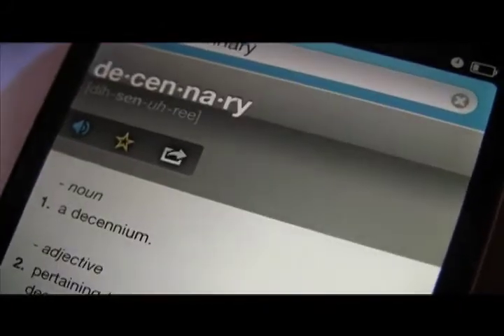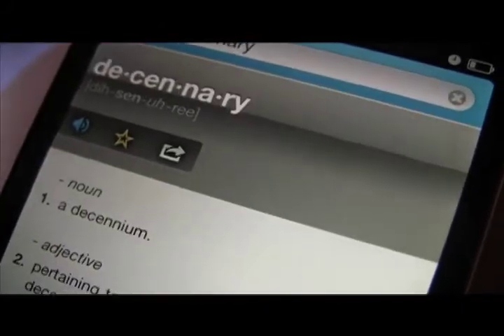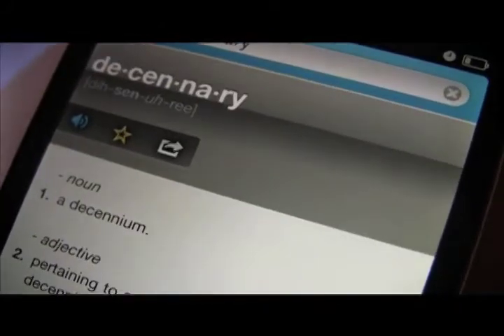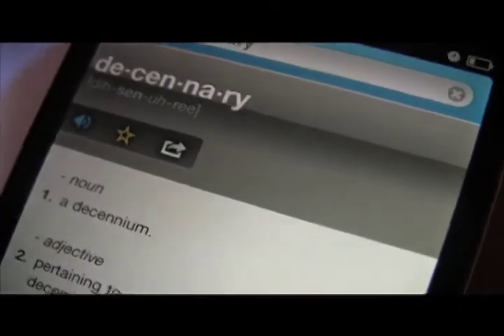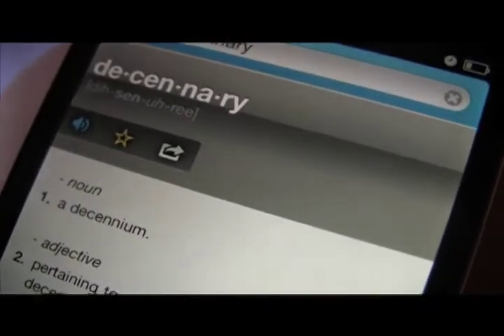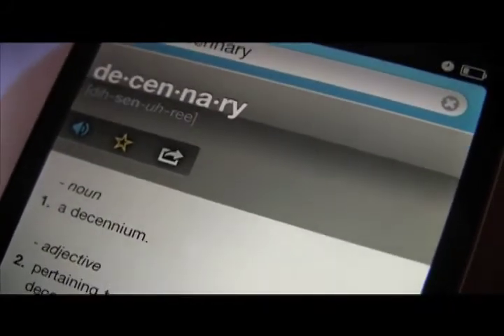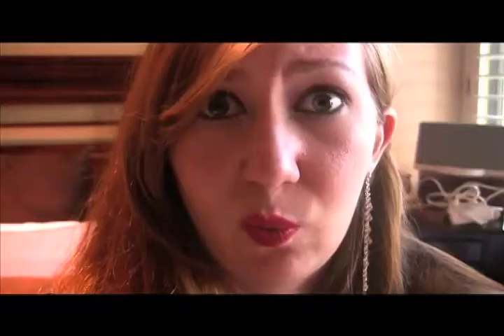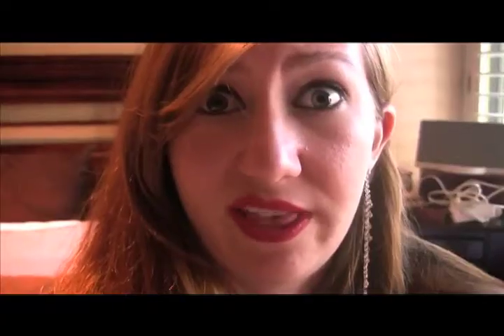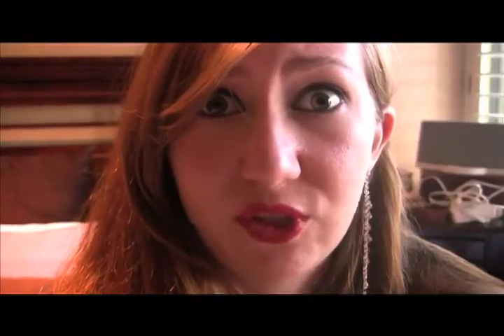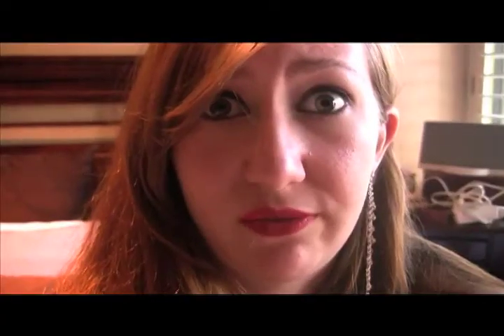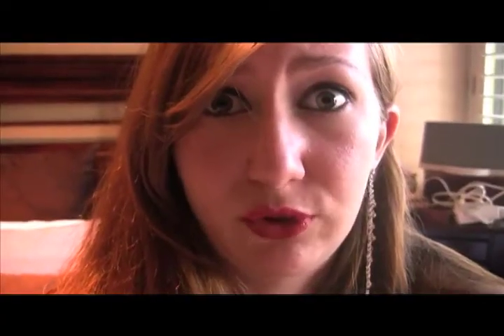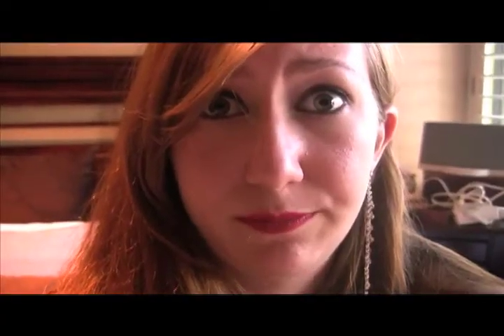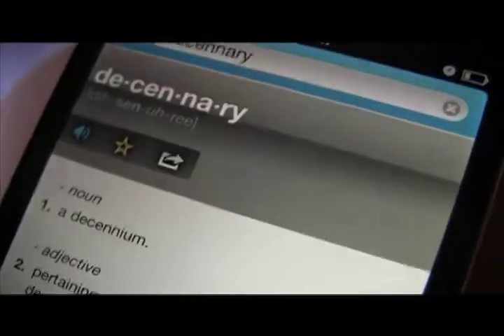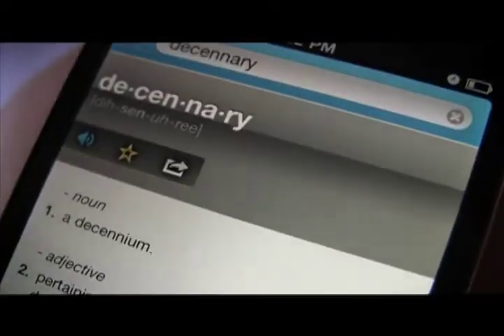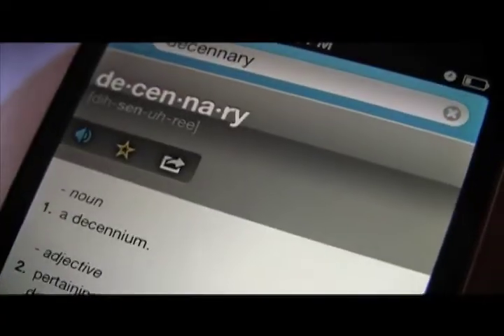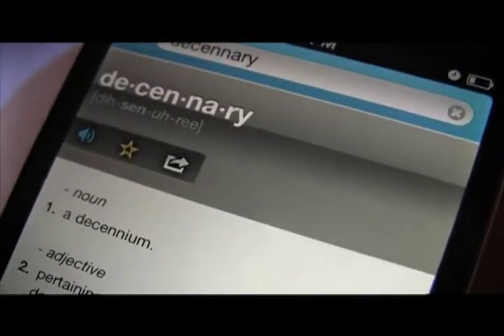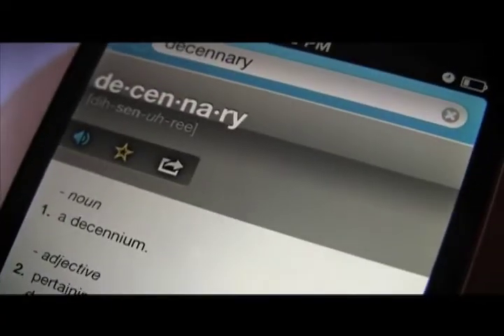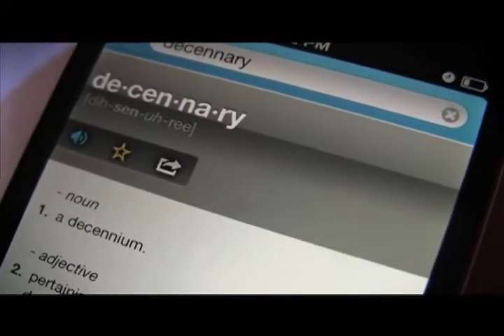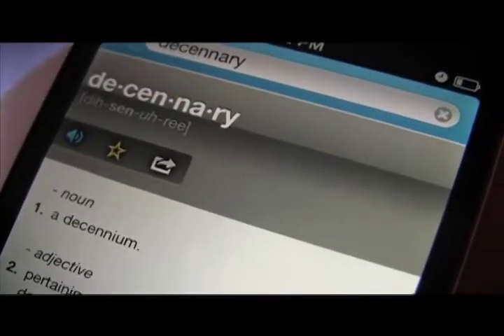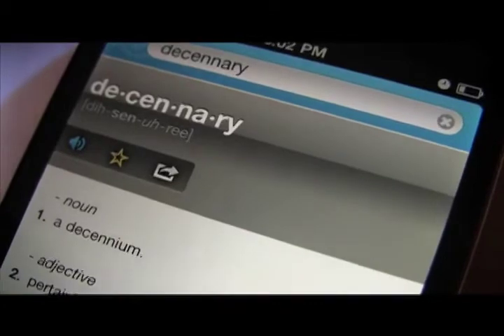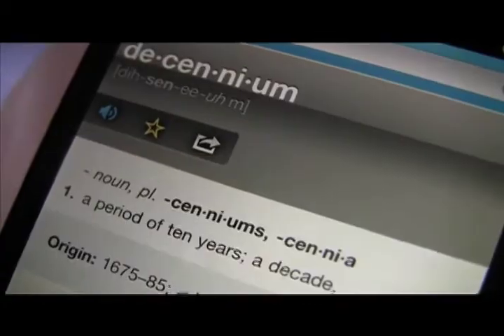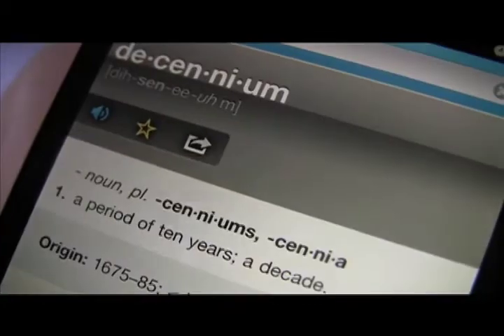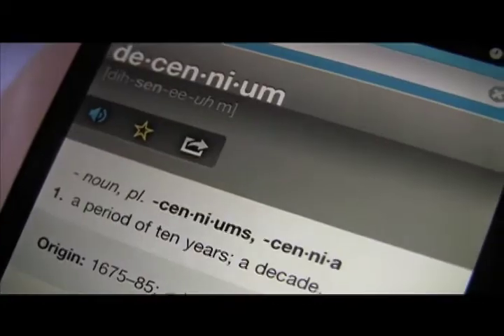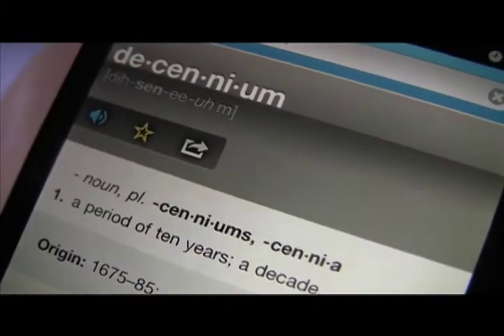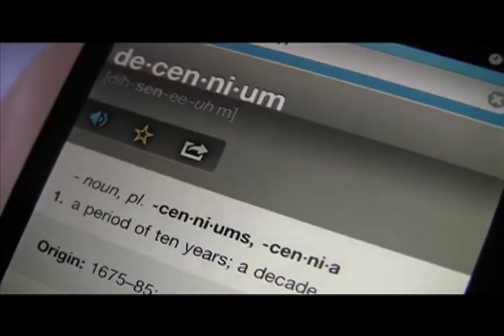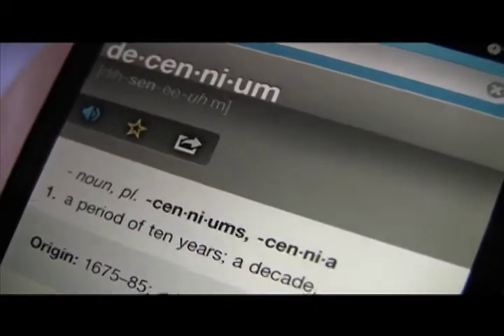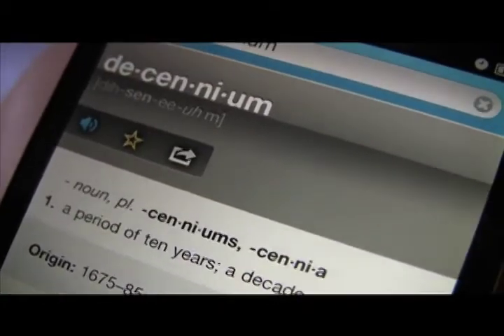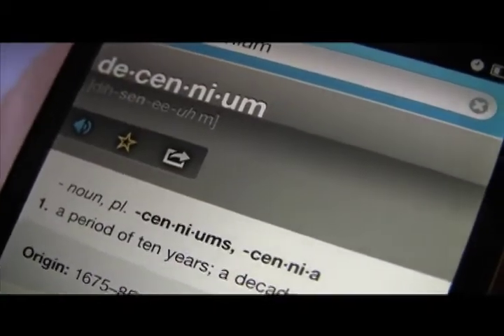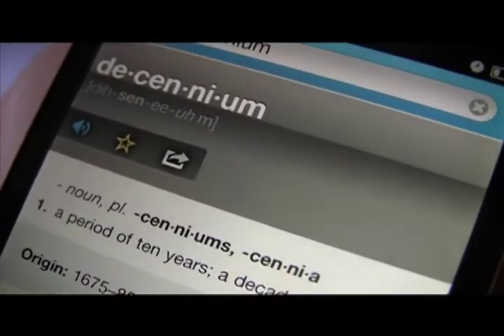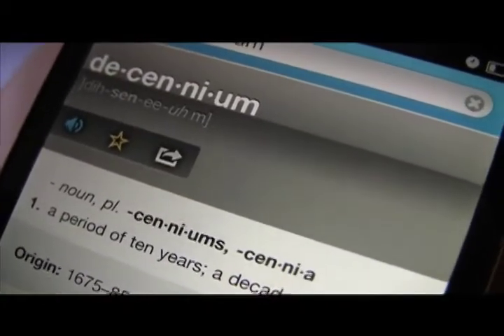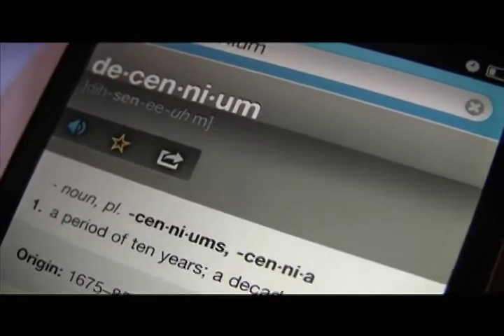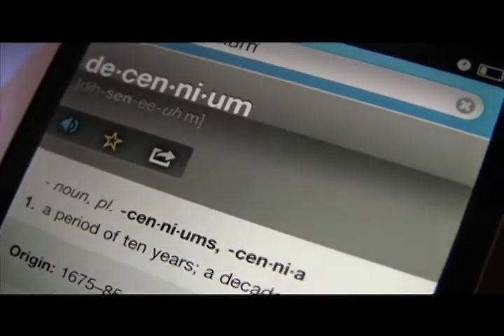Decenary. Noun. A decennium — well, that was helpful — or adjective pertaining to a period of 10 years. Decennium. Plural noun, a period of 10 years; a decade.